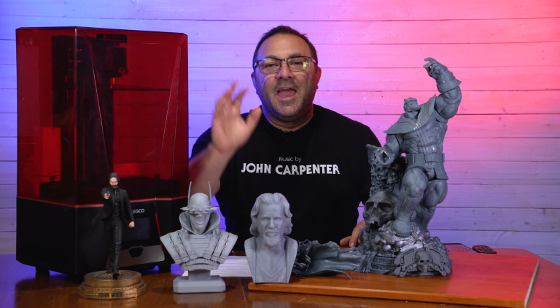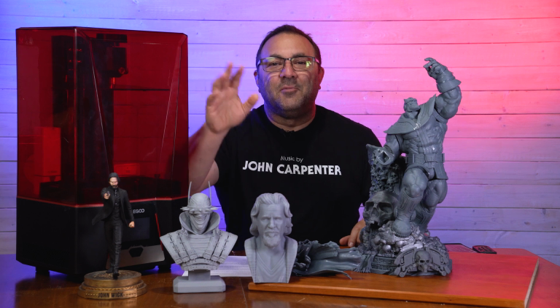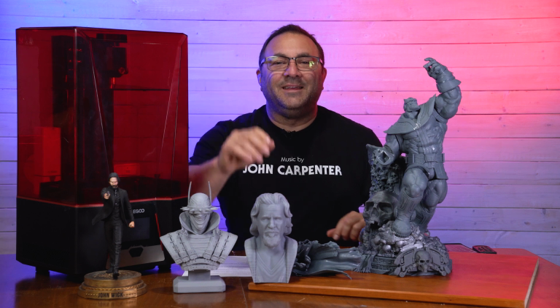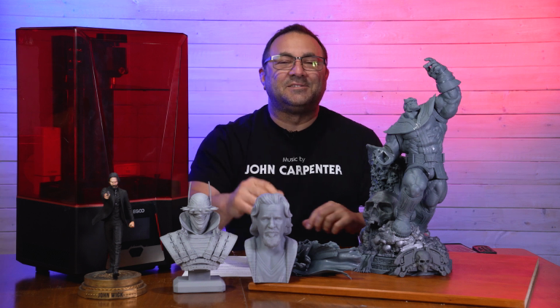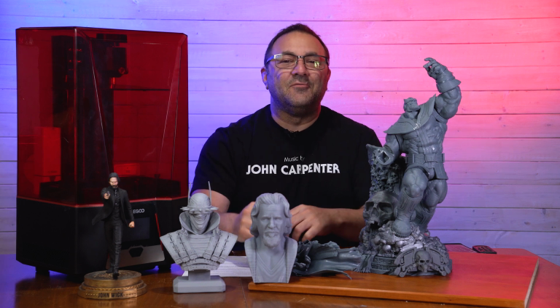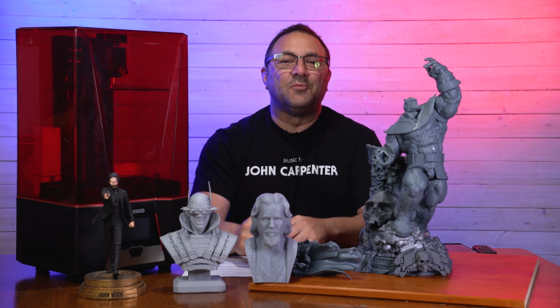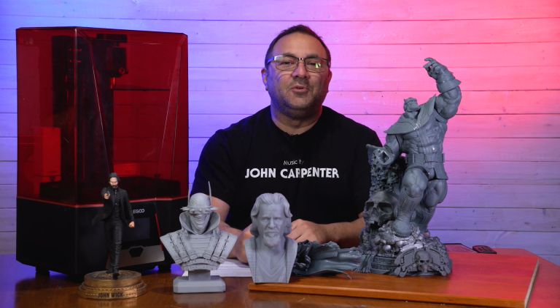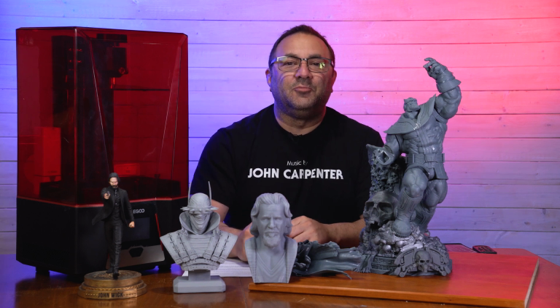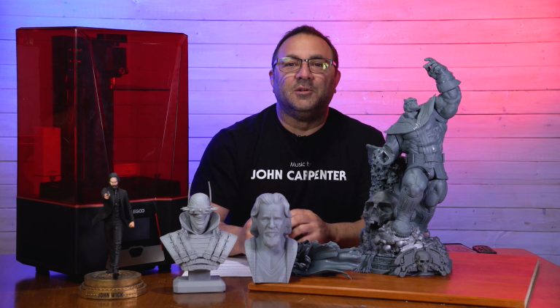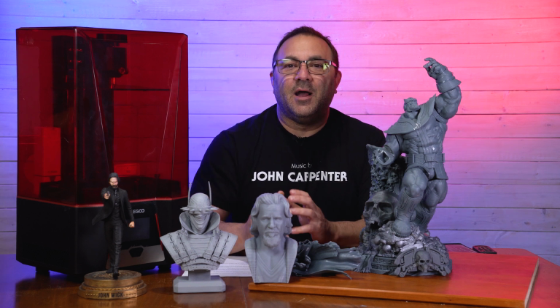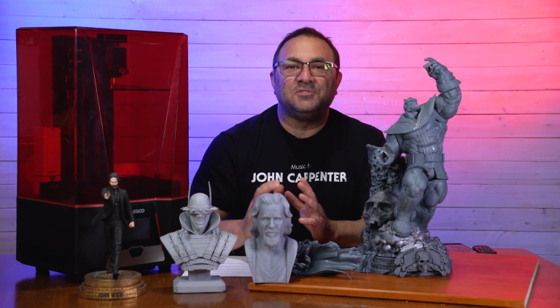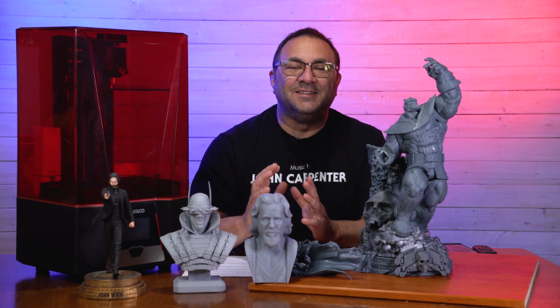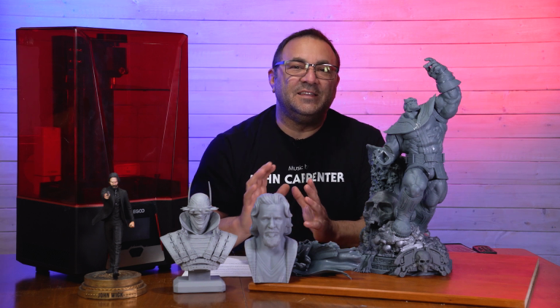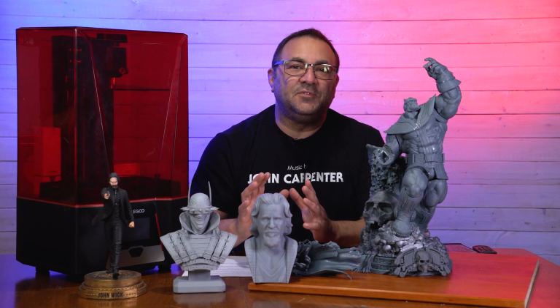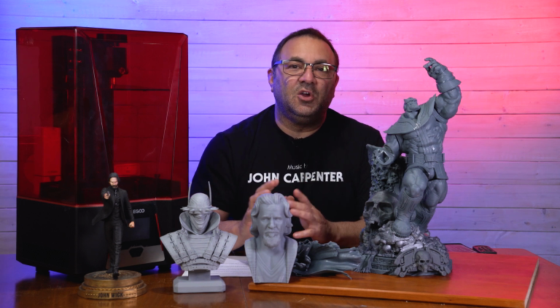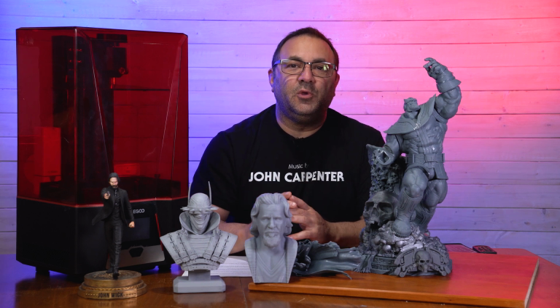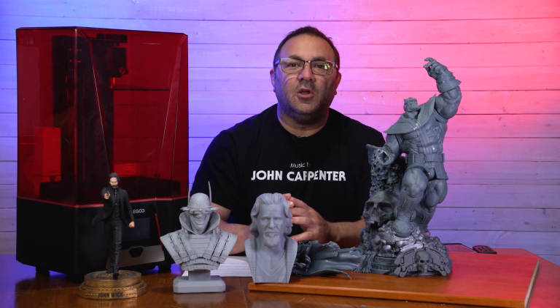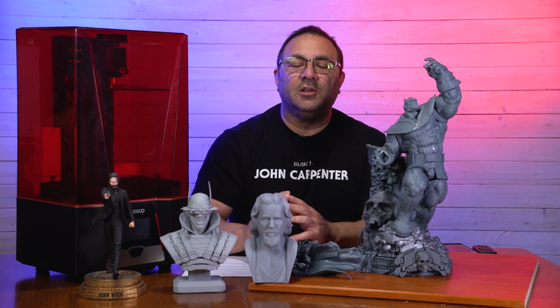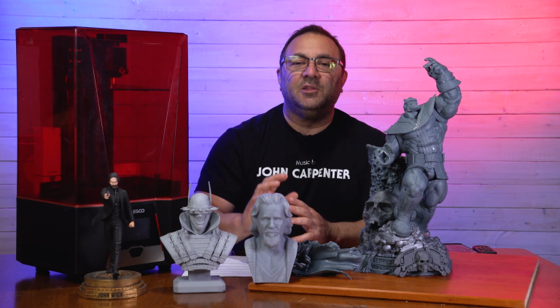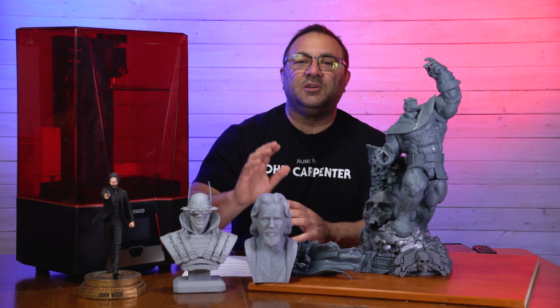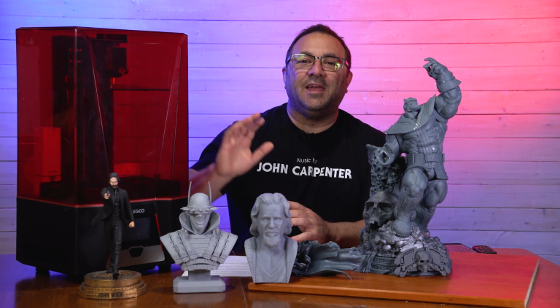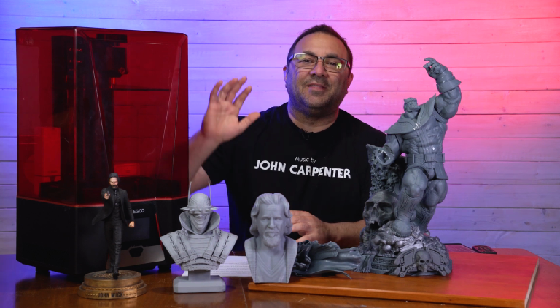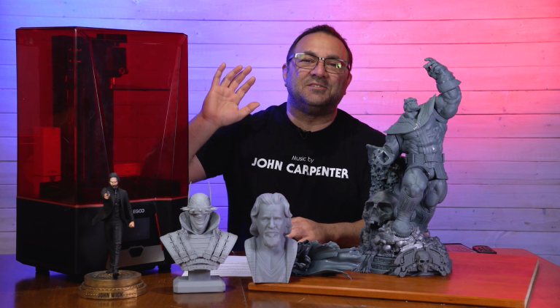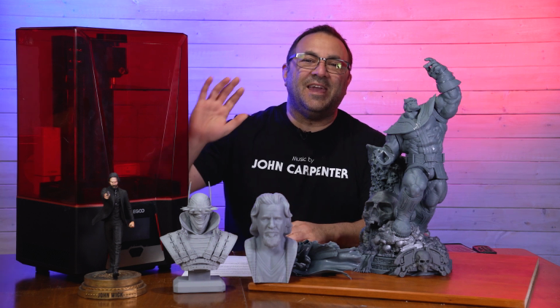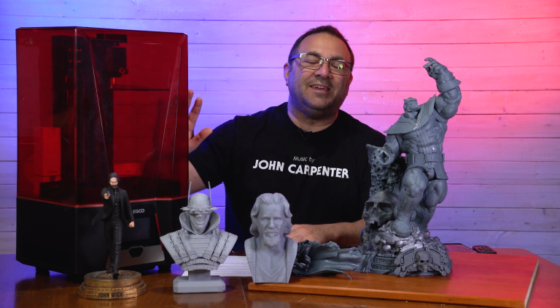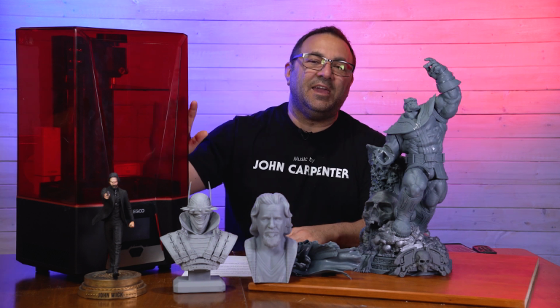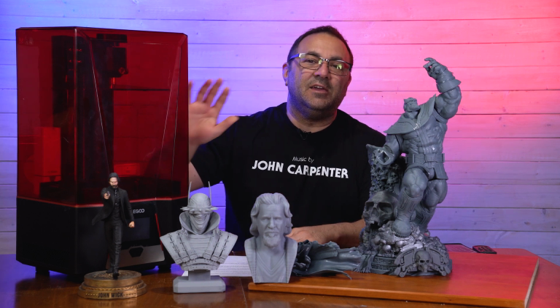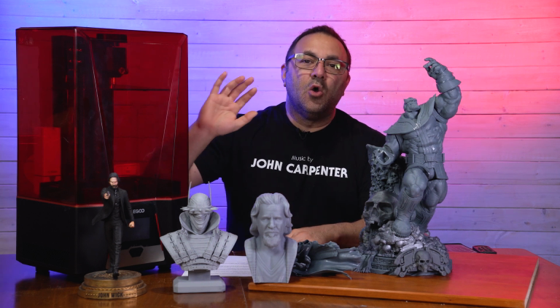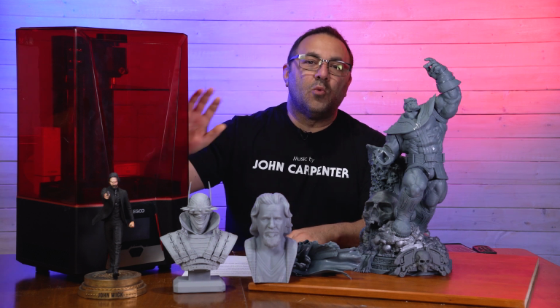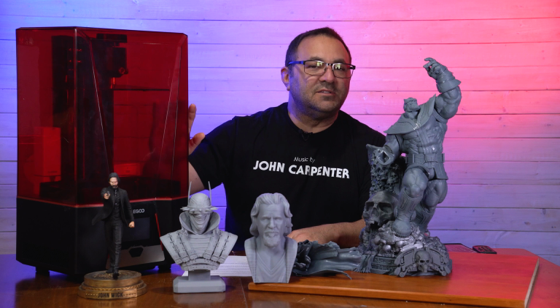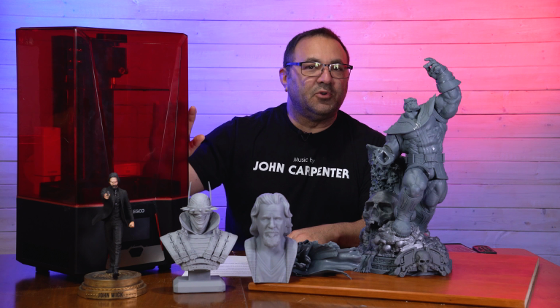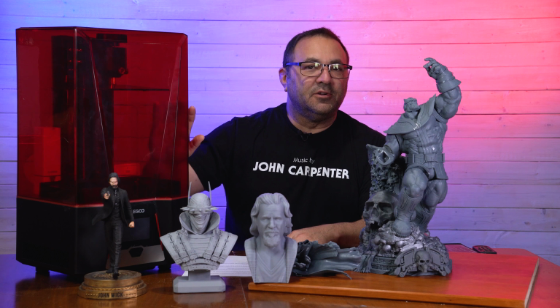Hey everybody, it's Kevin from 3D Printed Props. In today's video, we are going to be looking at this 8K resin printer.